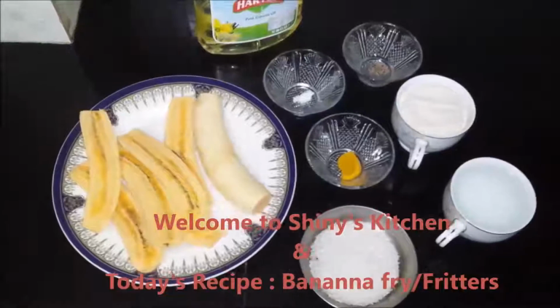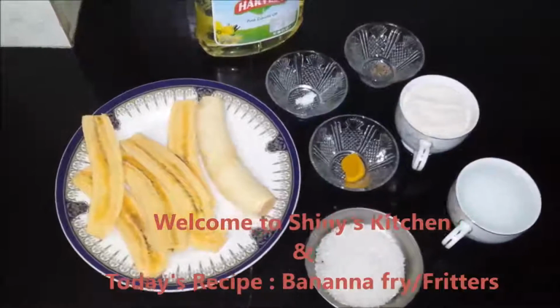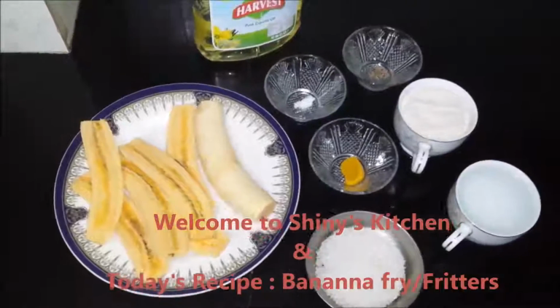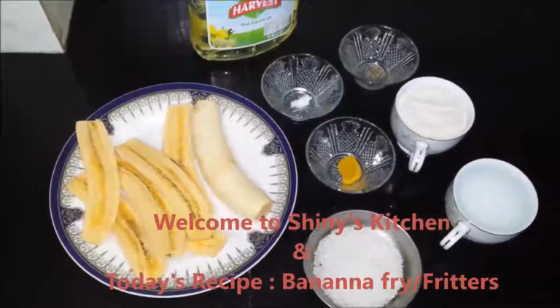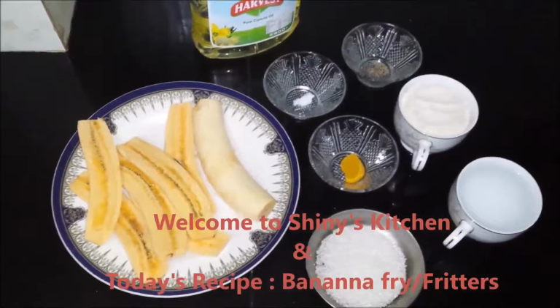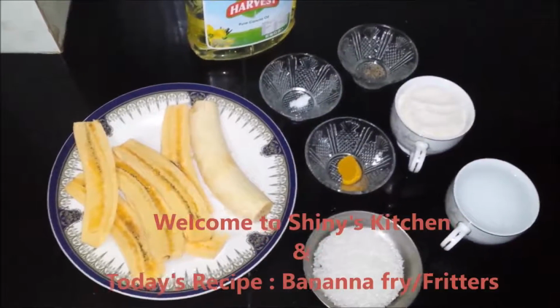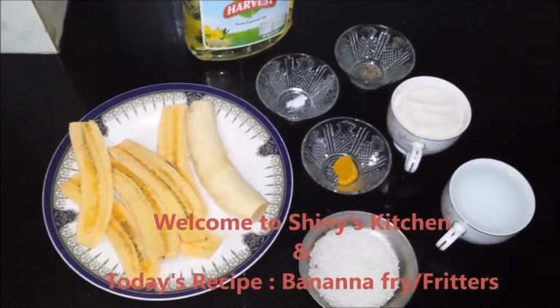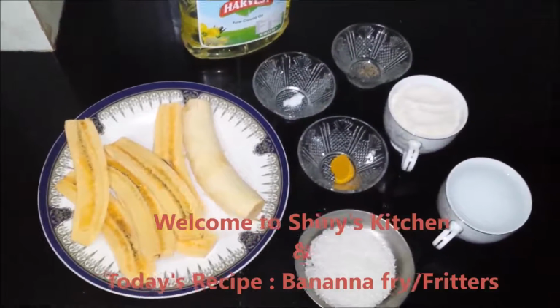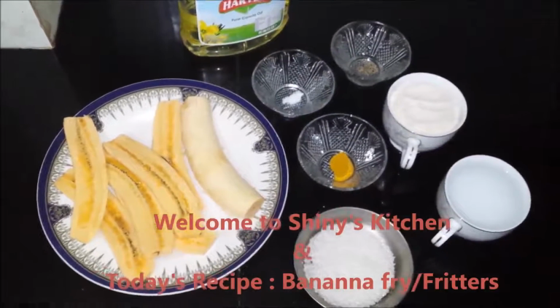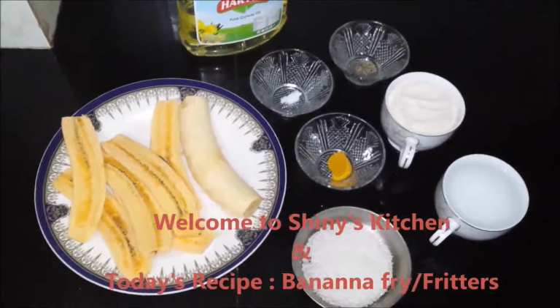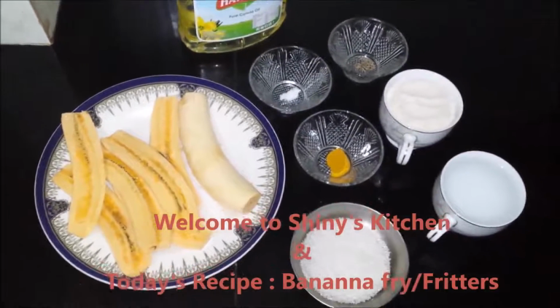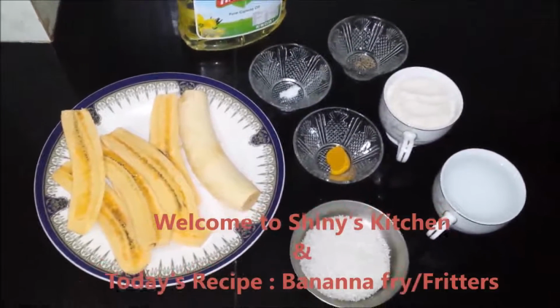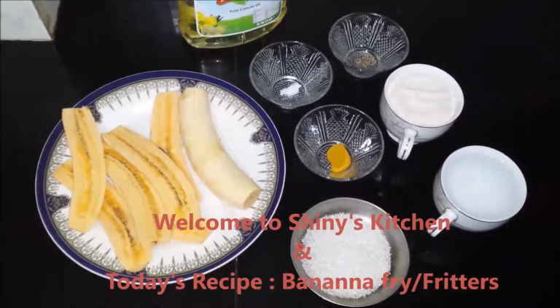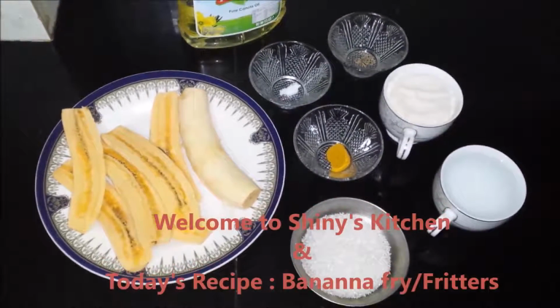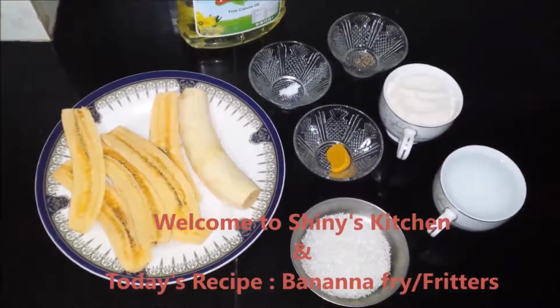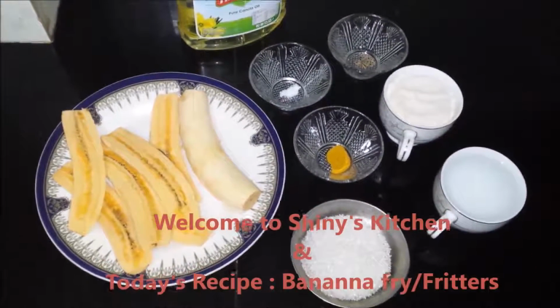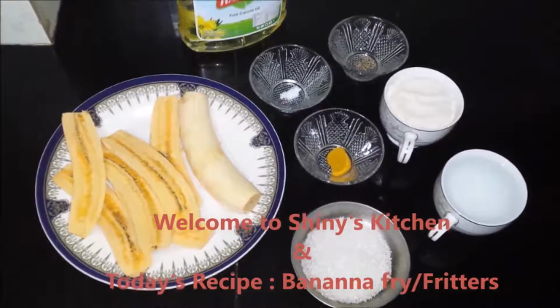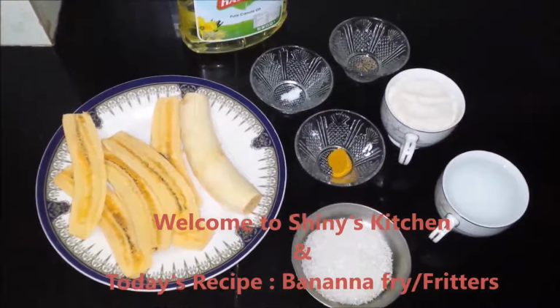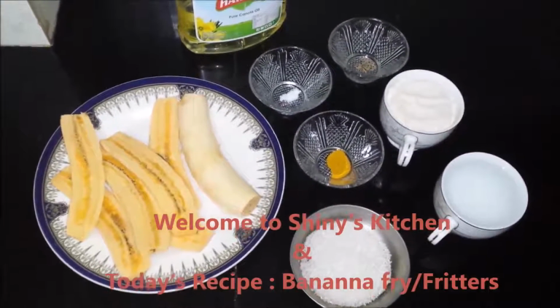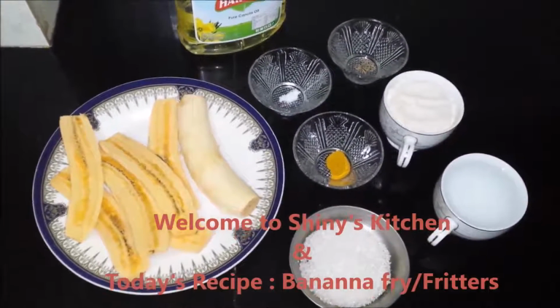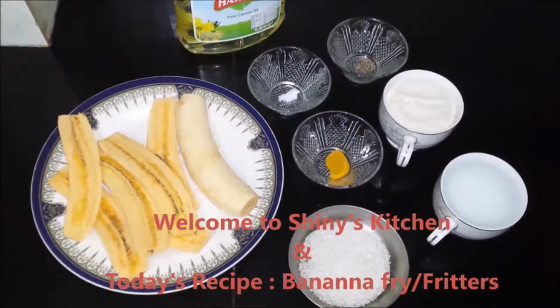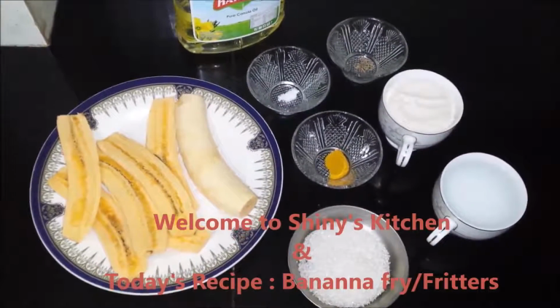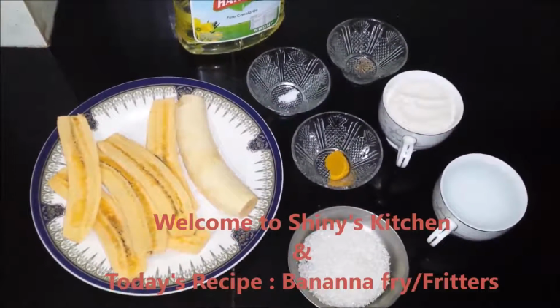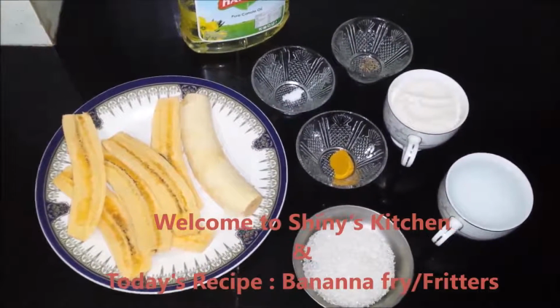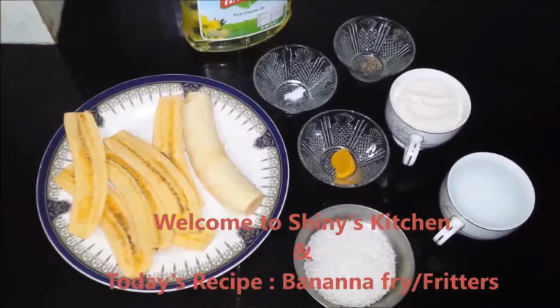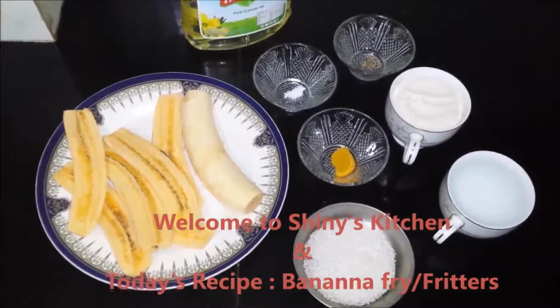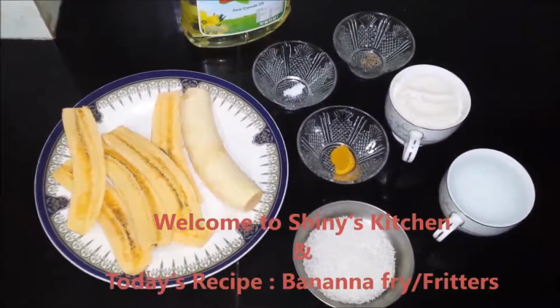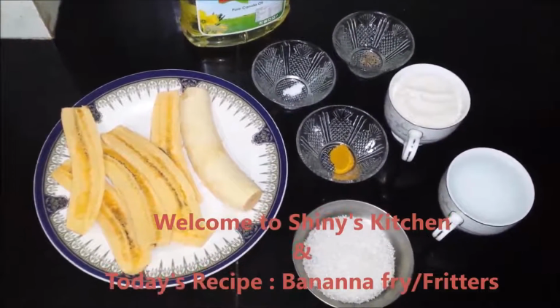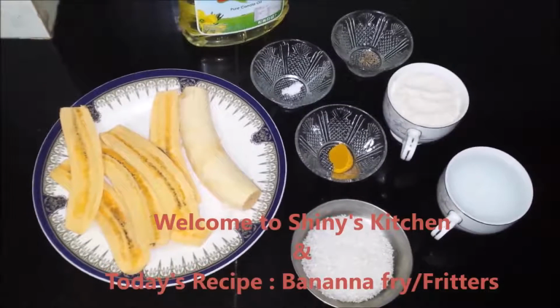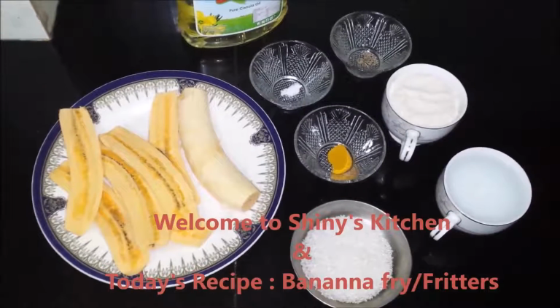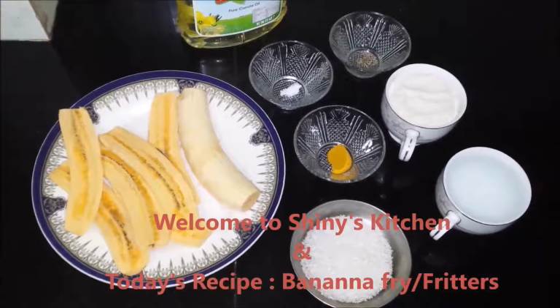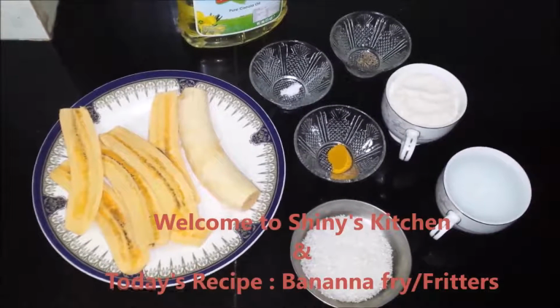Welcome to SHINee's kitchen. Today I am going to make banana fritters.